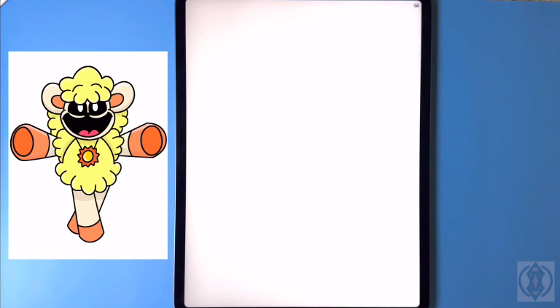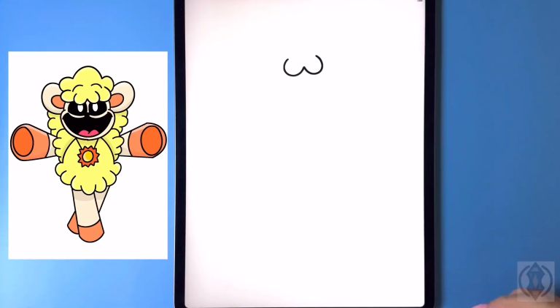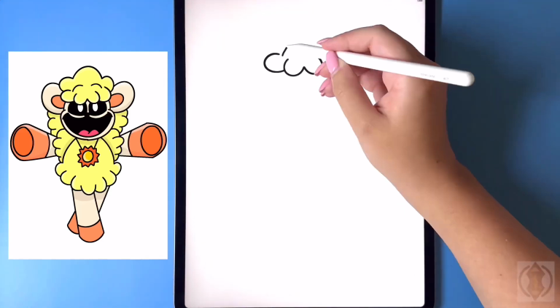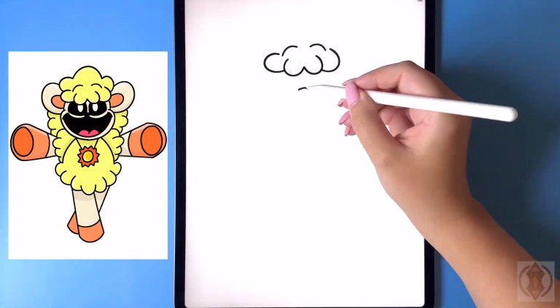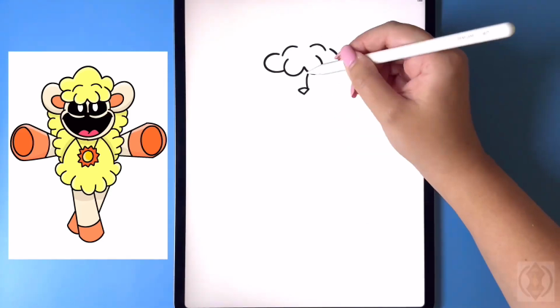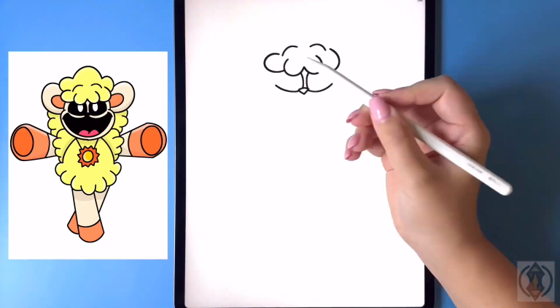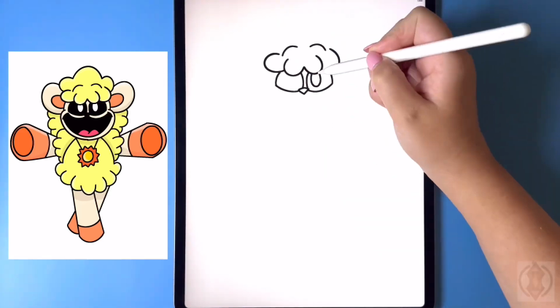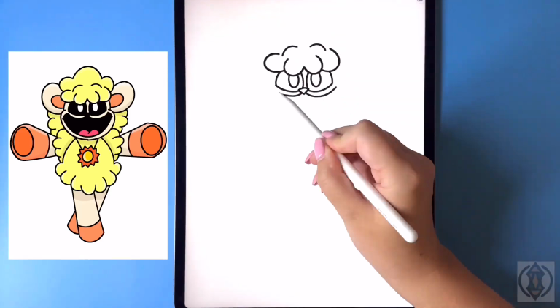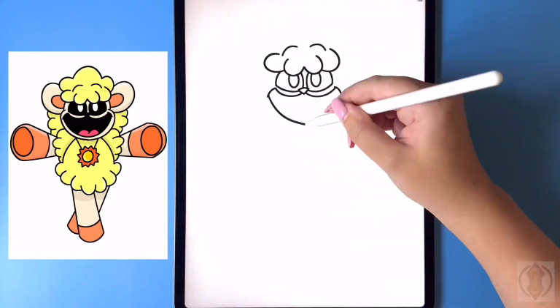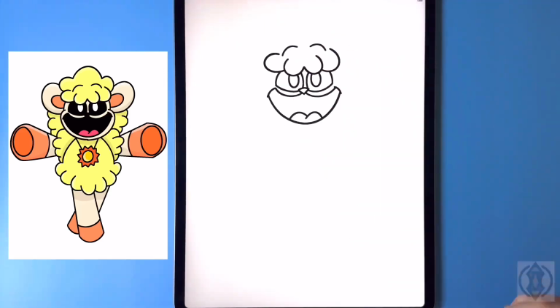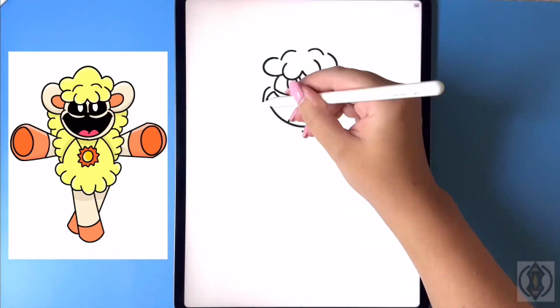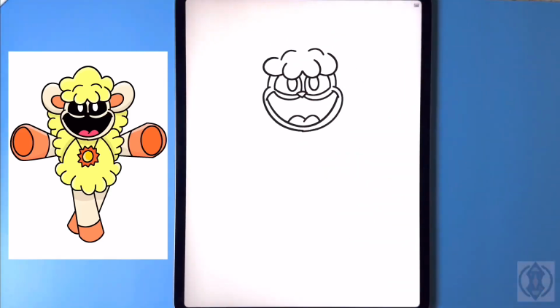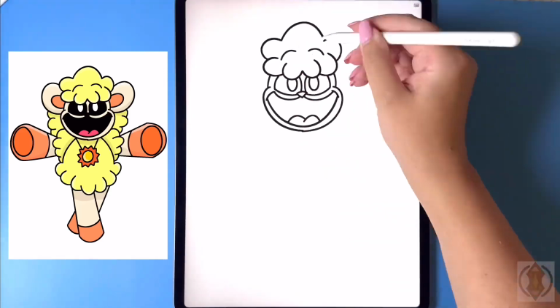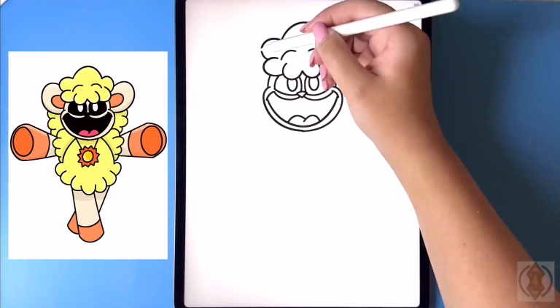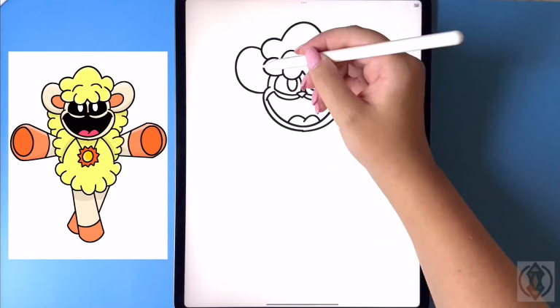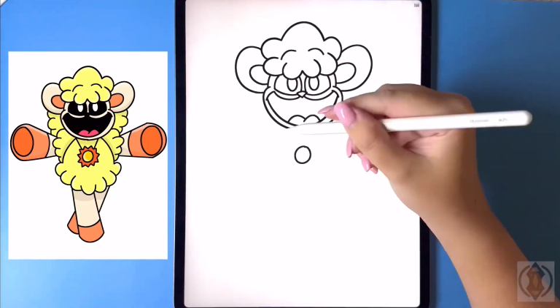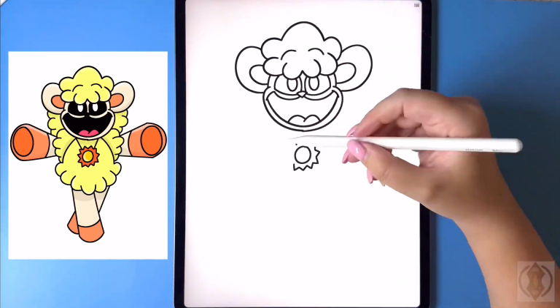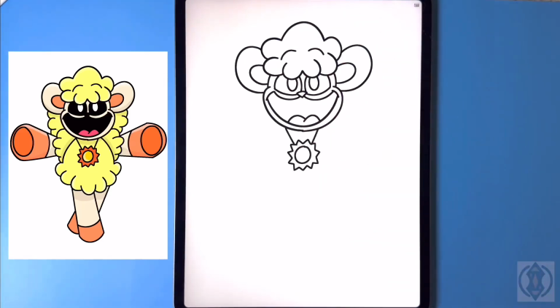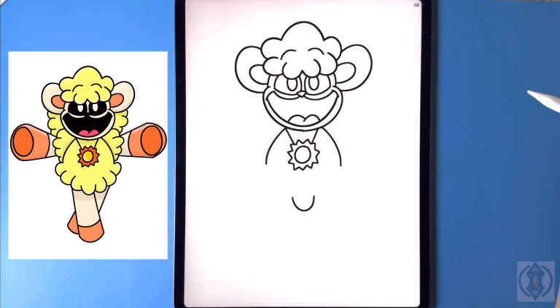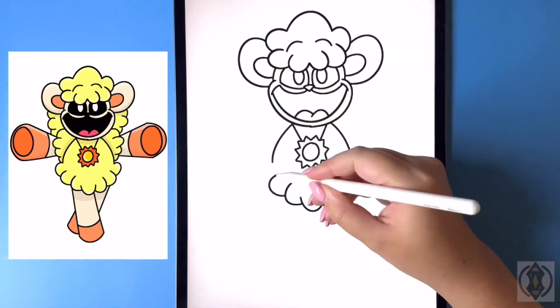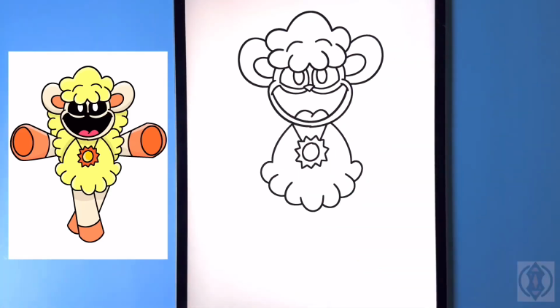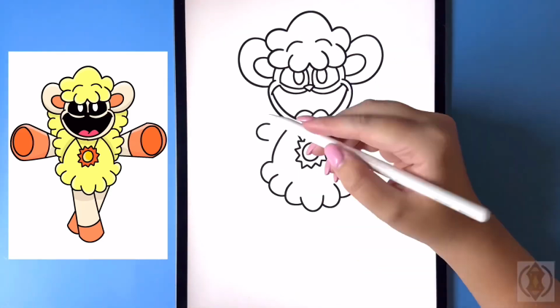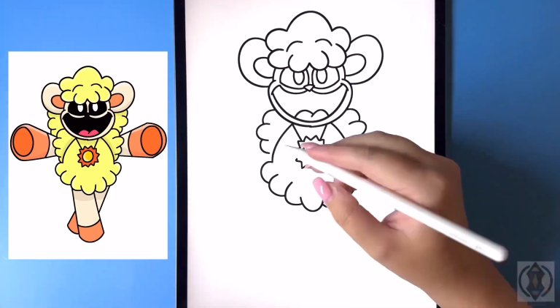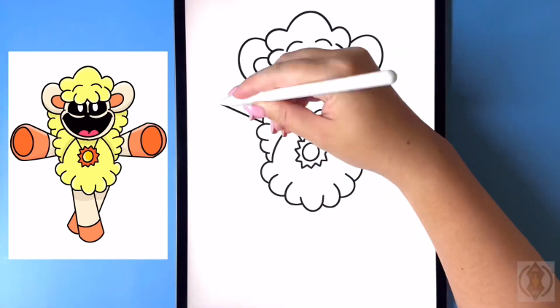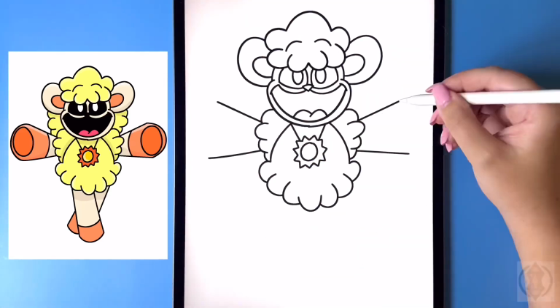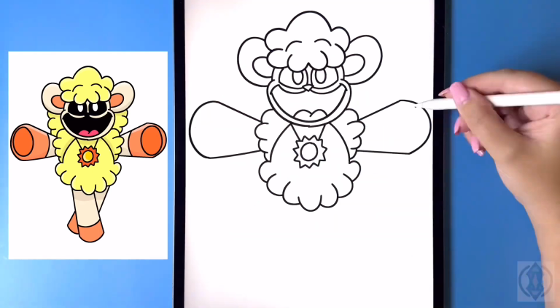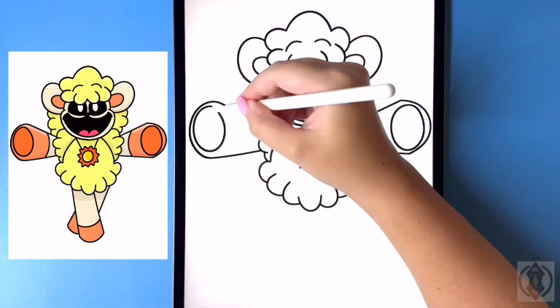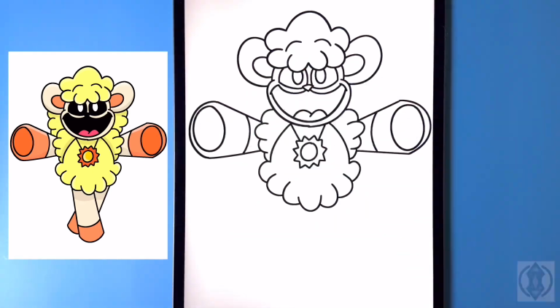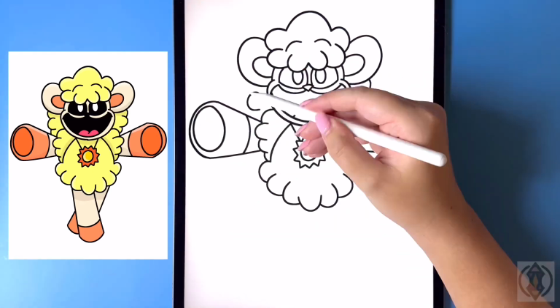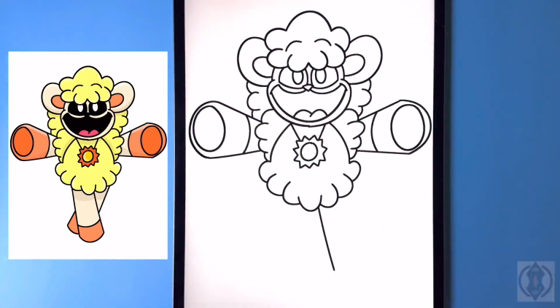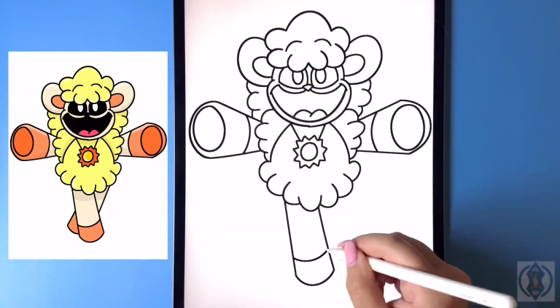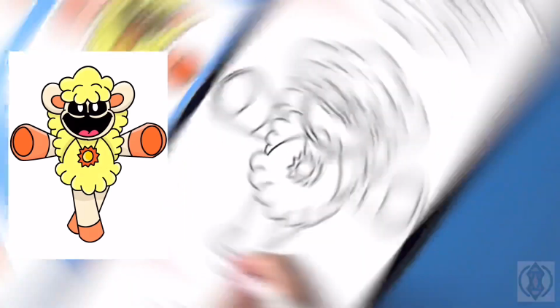Hey art friends! Welcome to today's how to. Today we'll be learning how to draw Luminous Lammy, a fan-made smiling critter from Poppy Playtime.